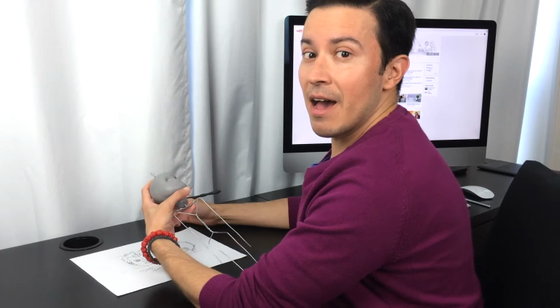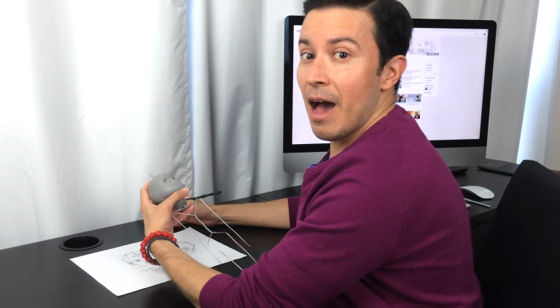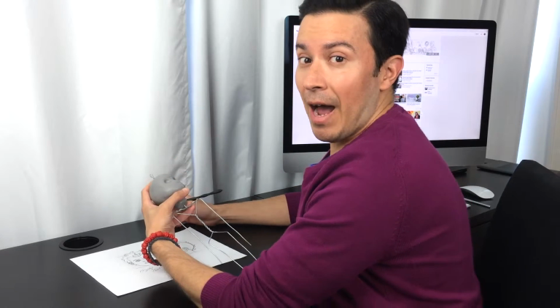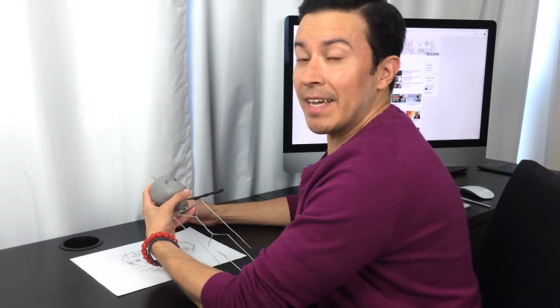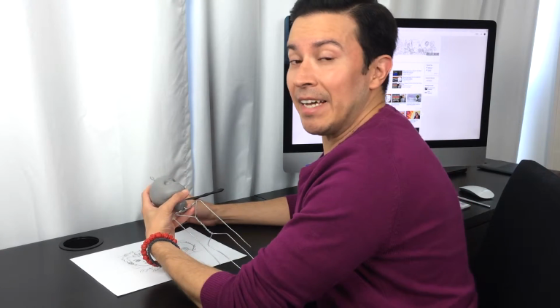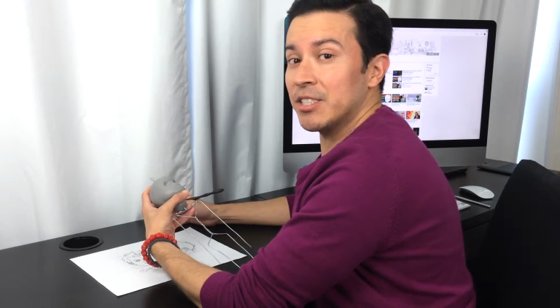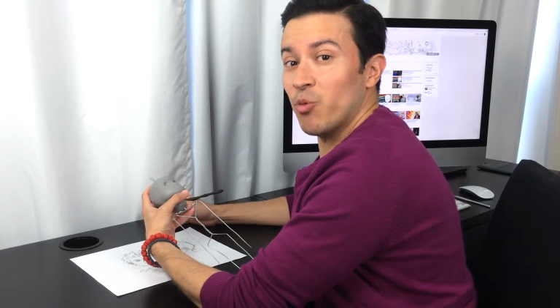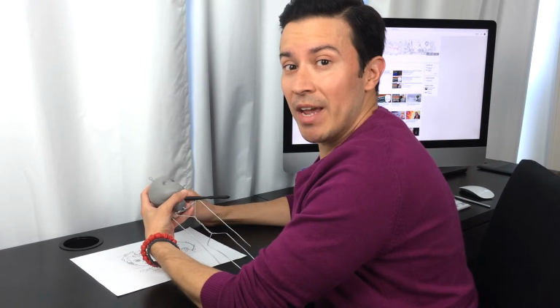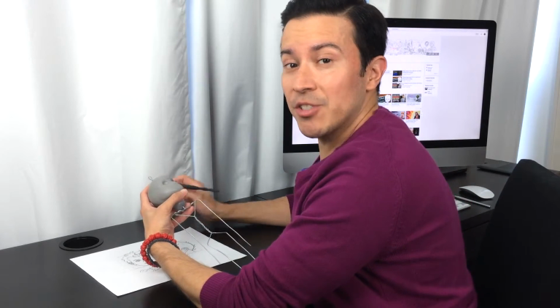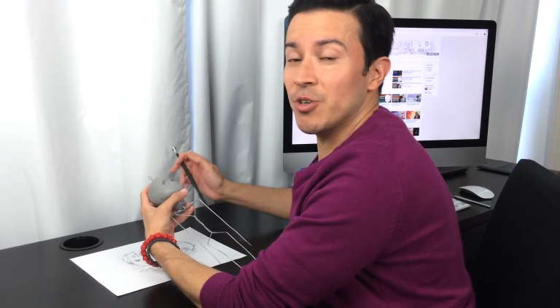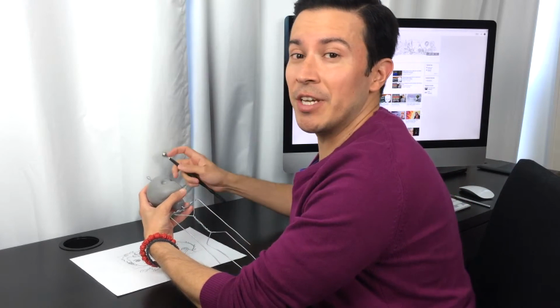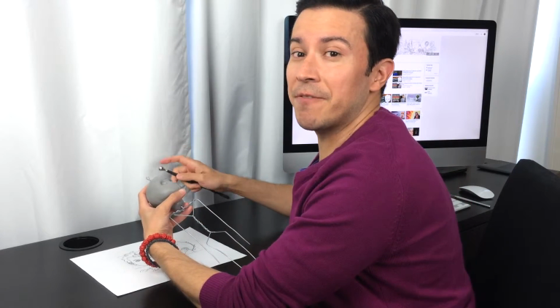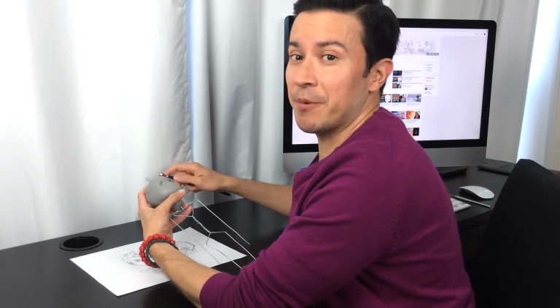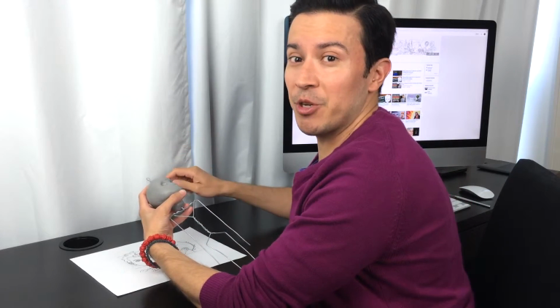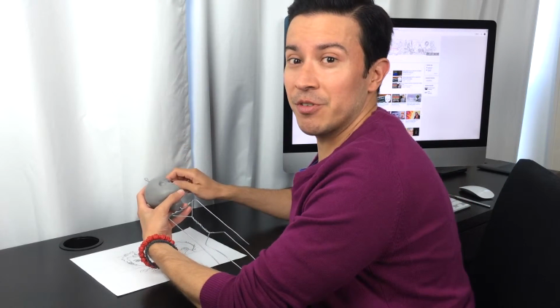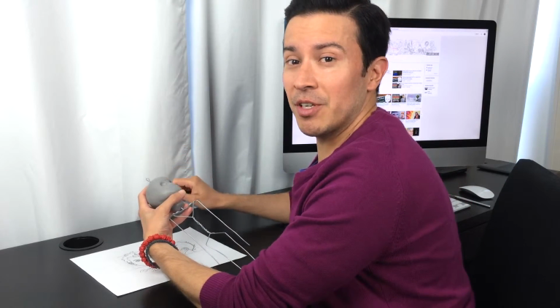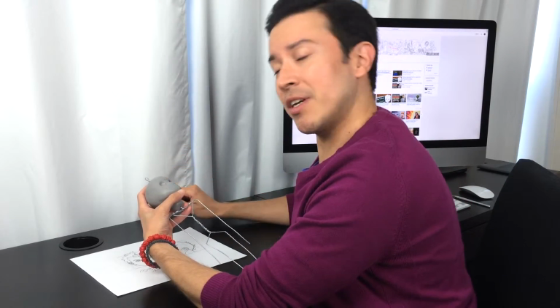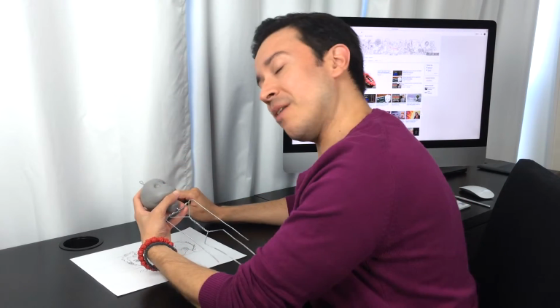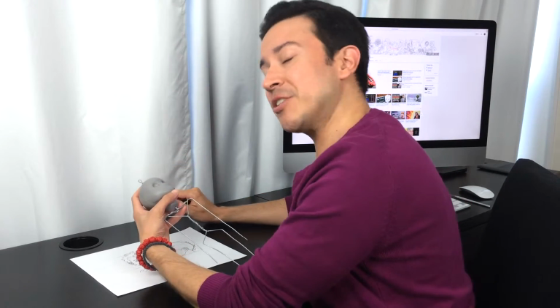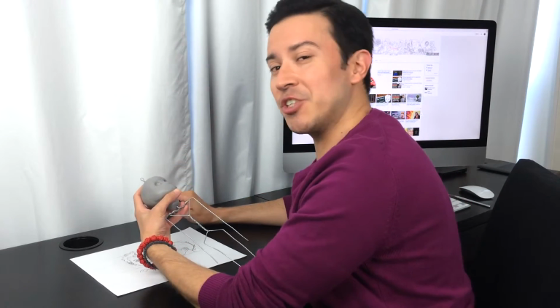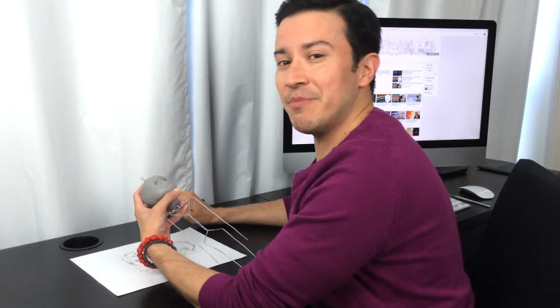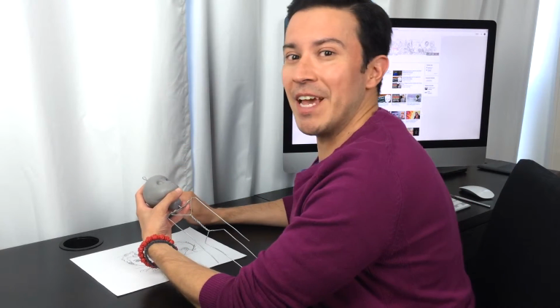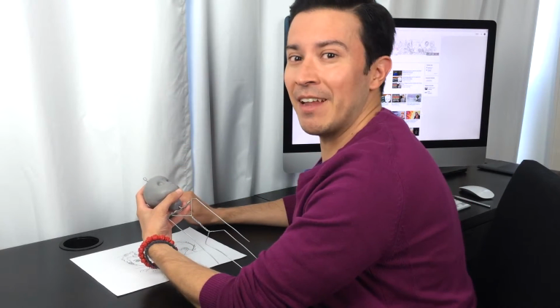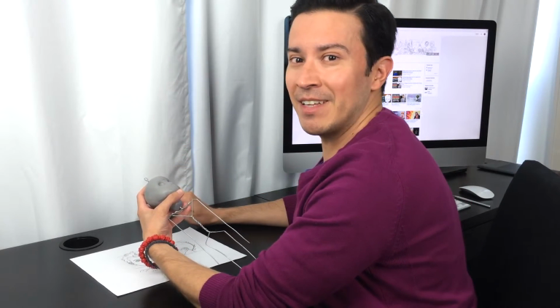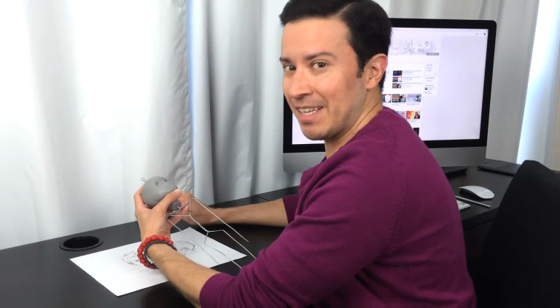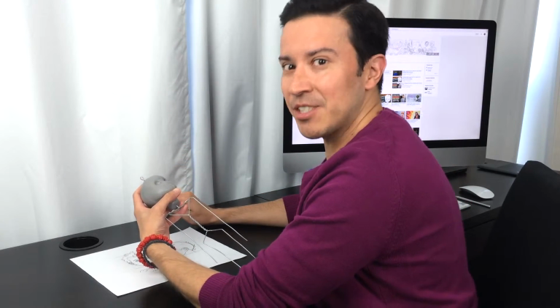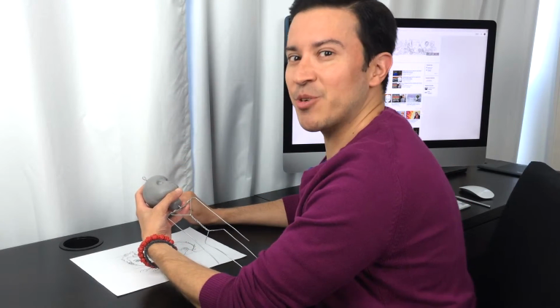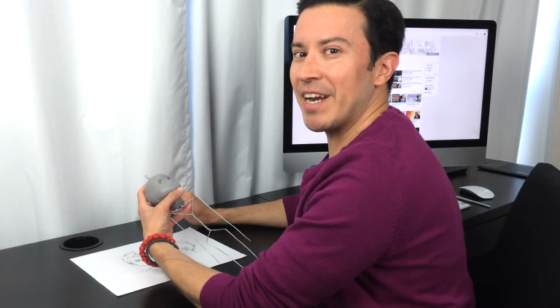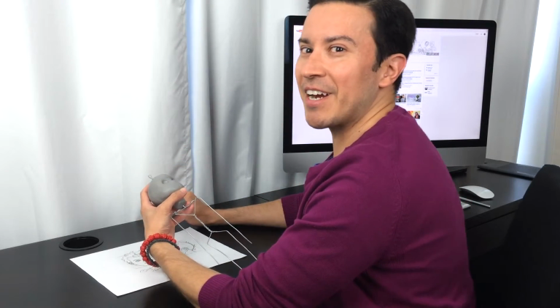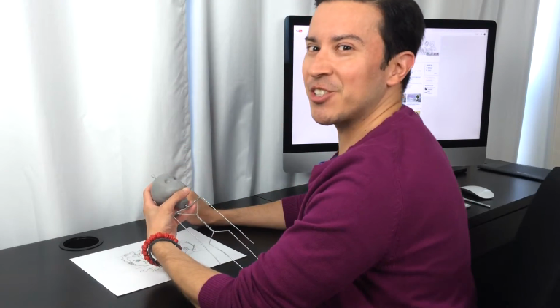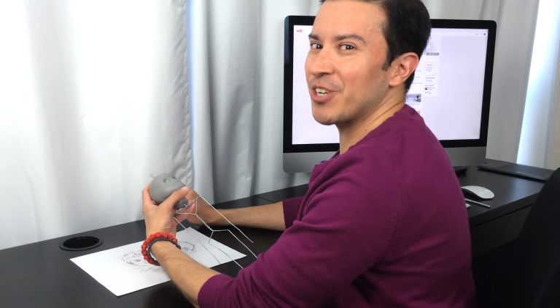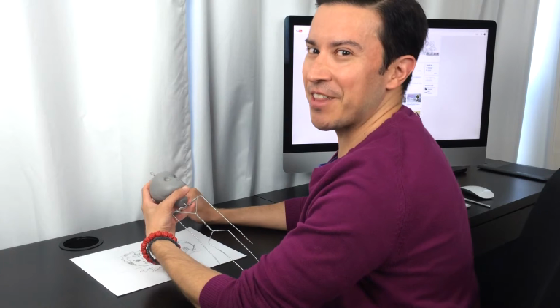I can't wait to hear from you, so come and join me and let's create art together.